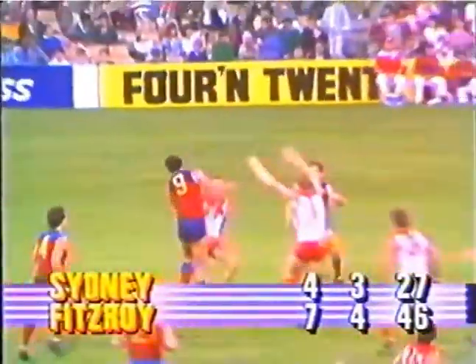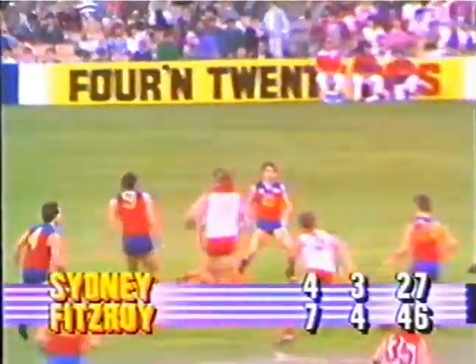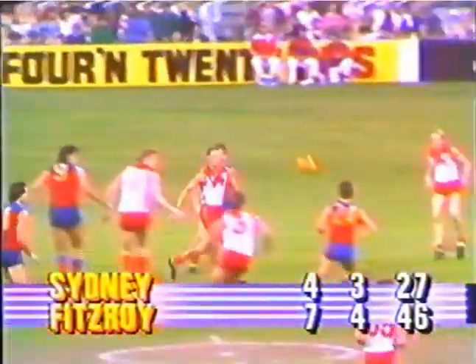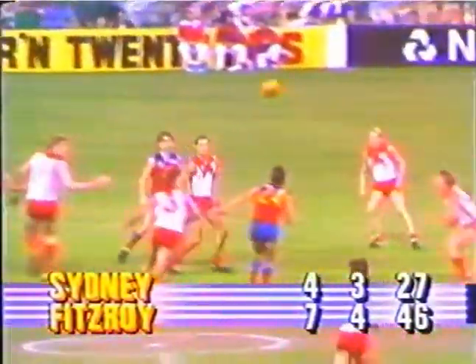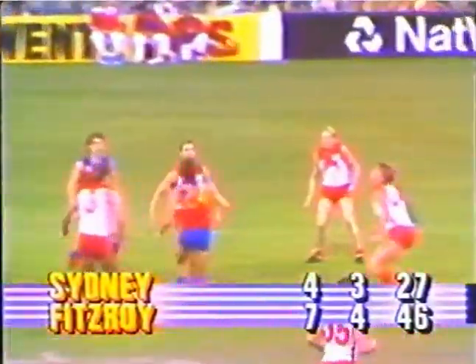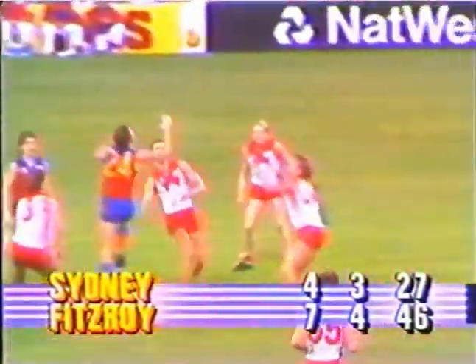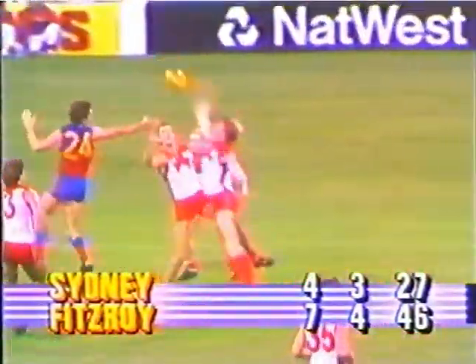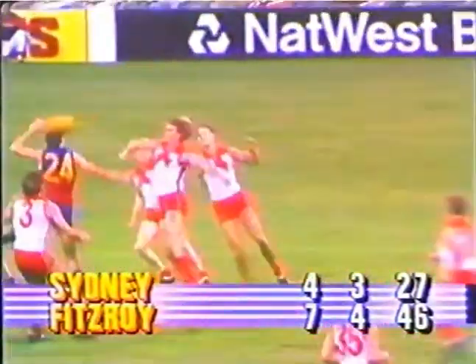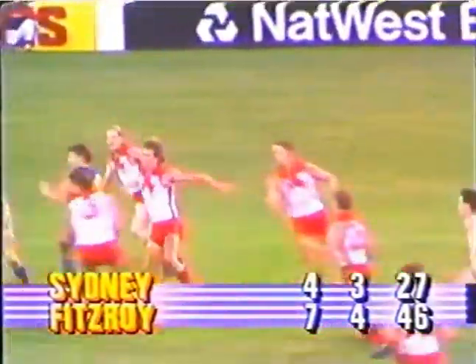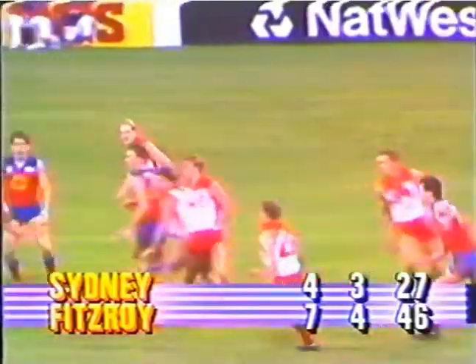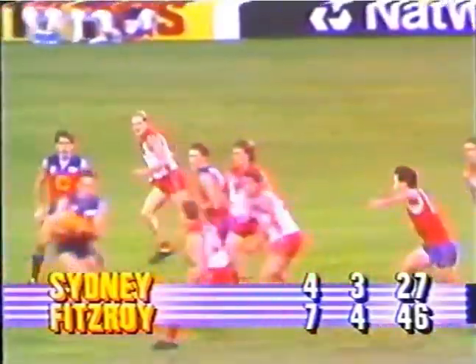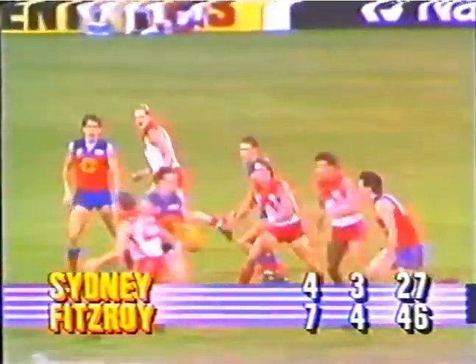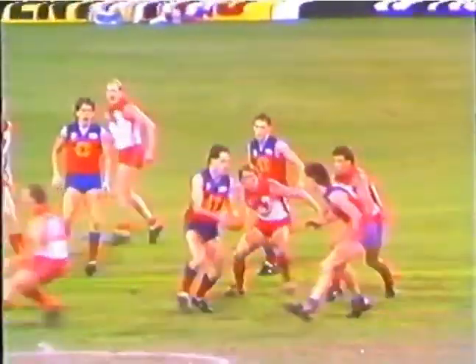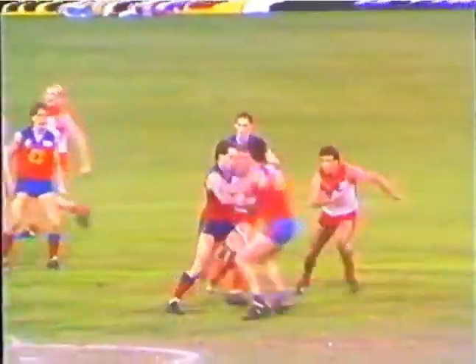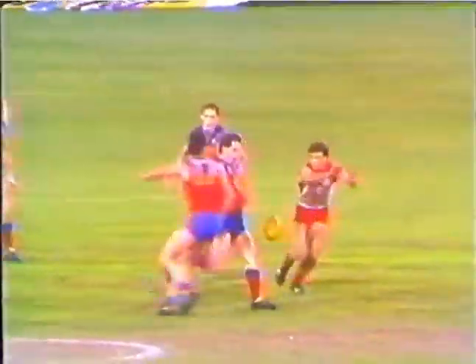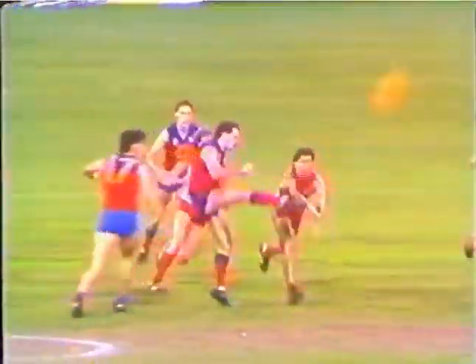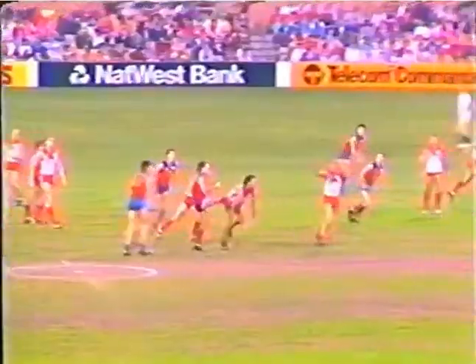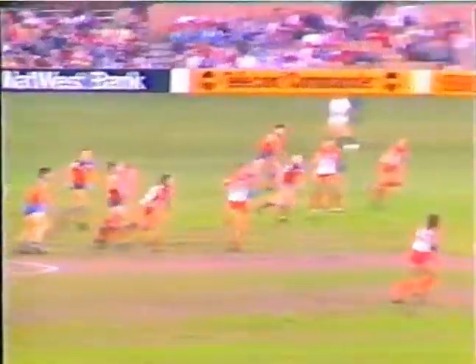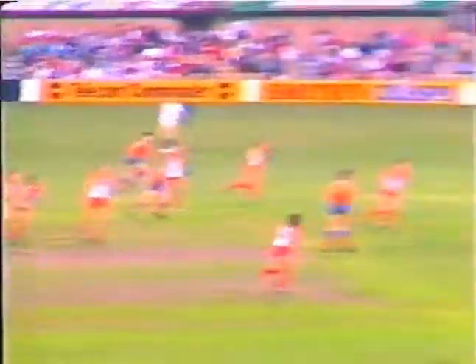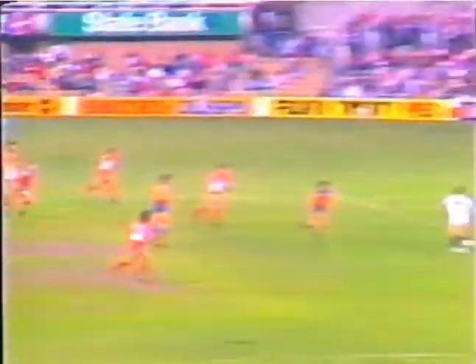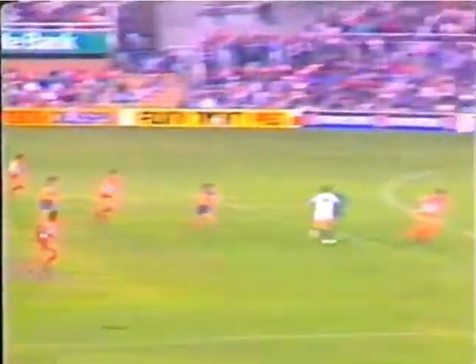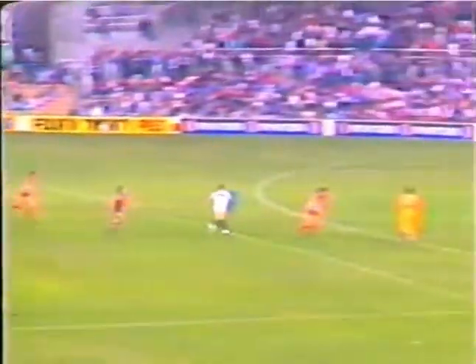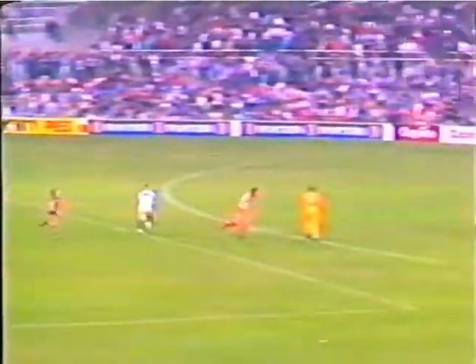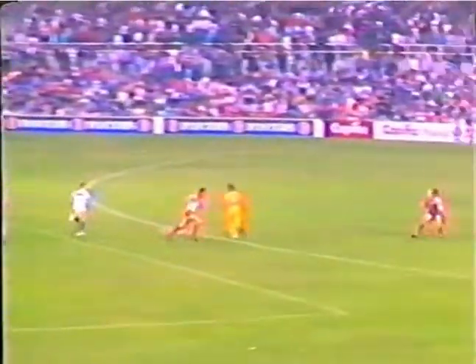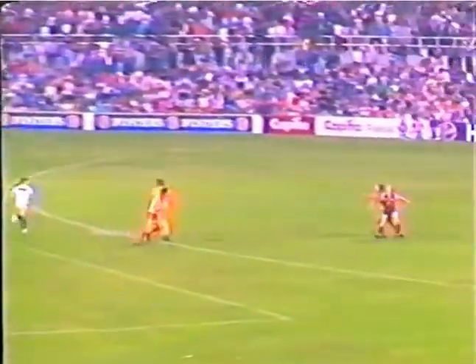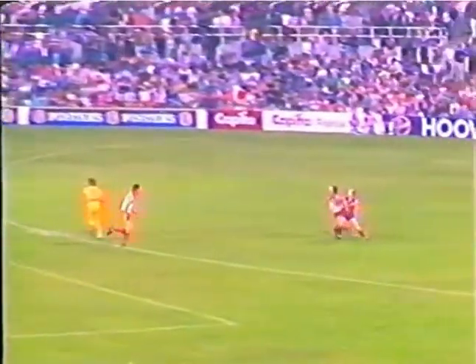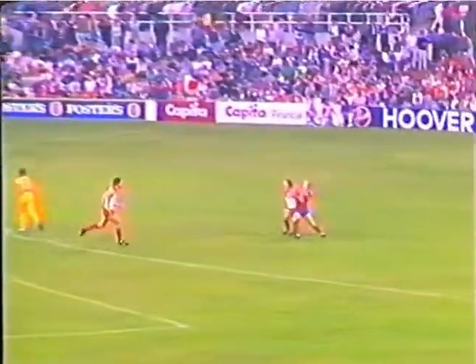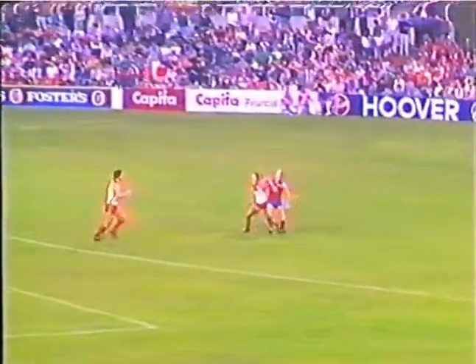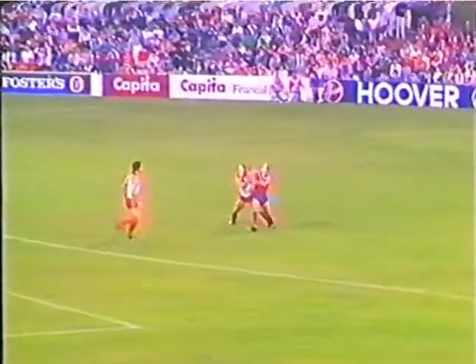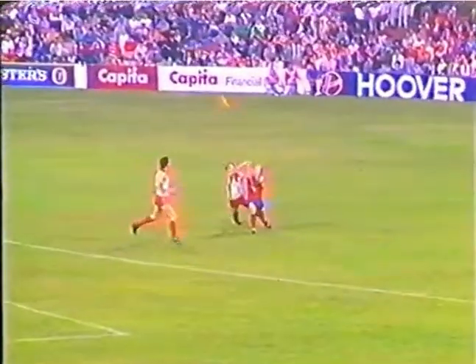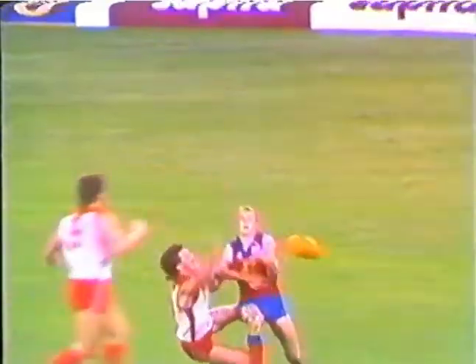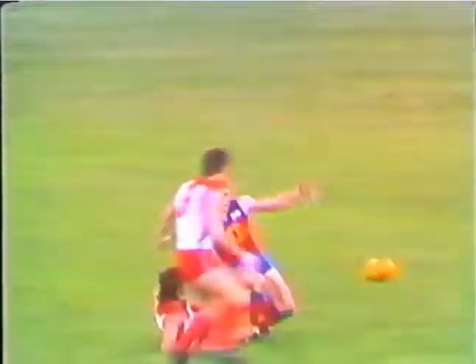Bob, he is one of the great kicks in league football, and that shows his versatility with that torpedo punt. Not a clear tap — tapped down by Hawke, taken by Thornton. A high floating kick.